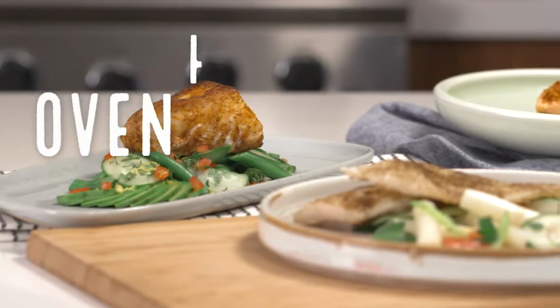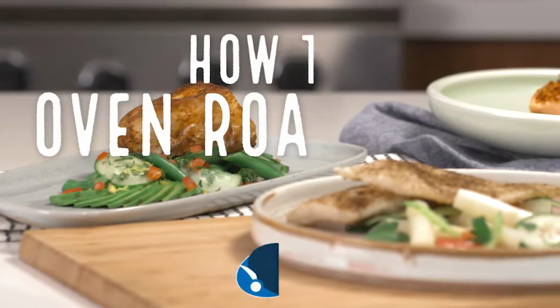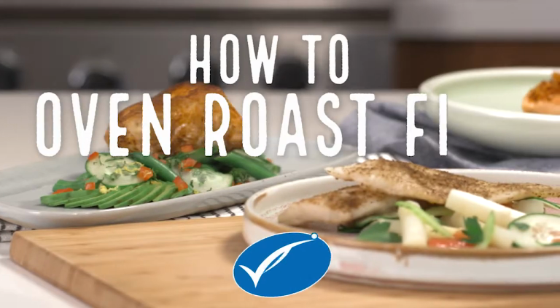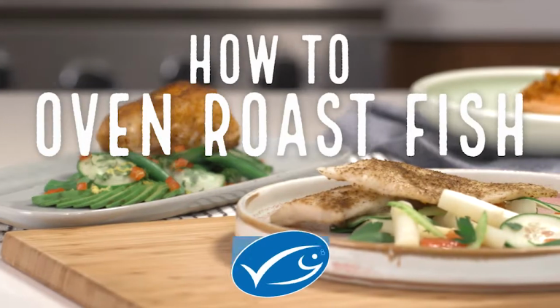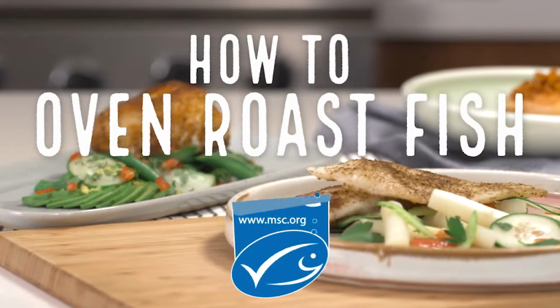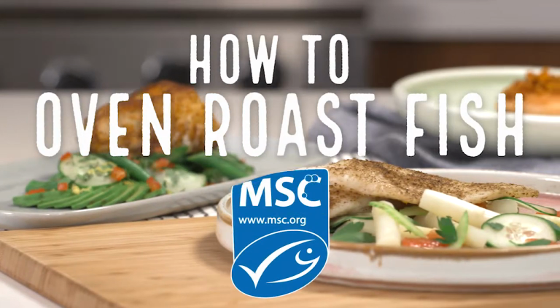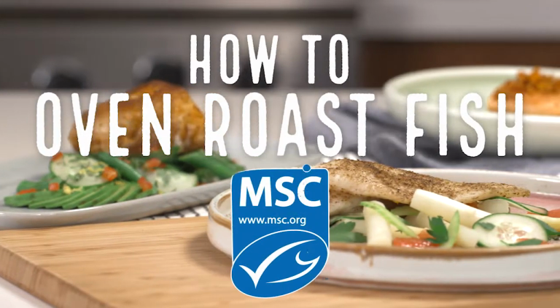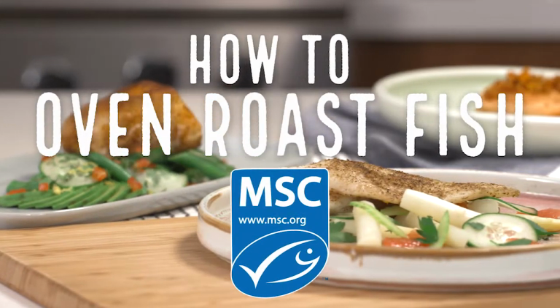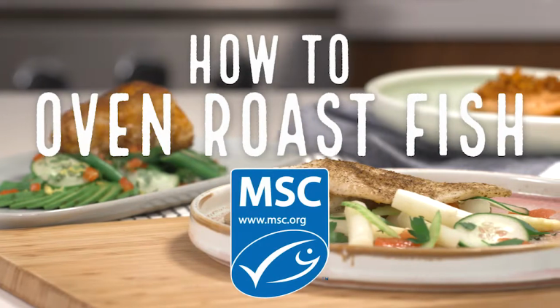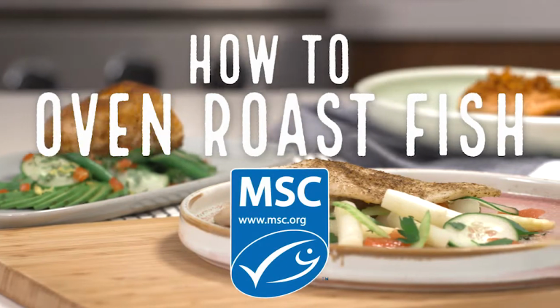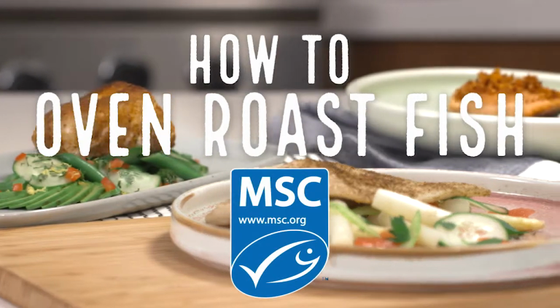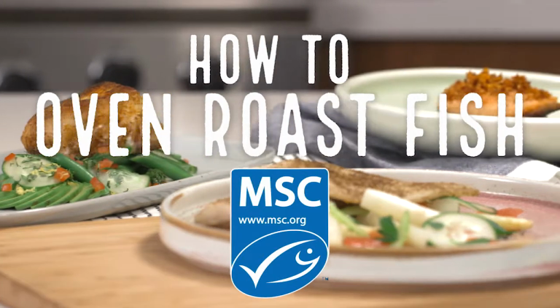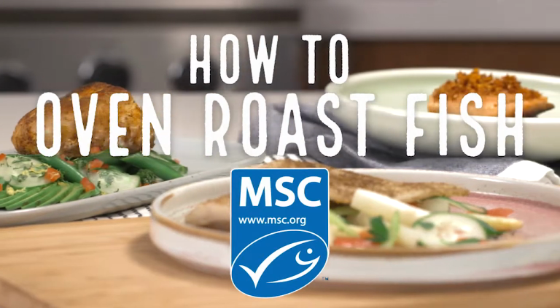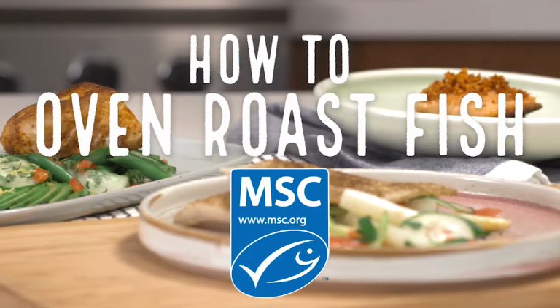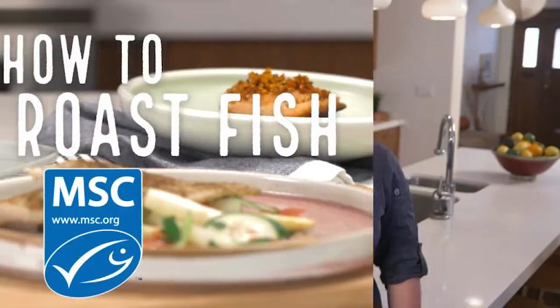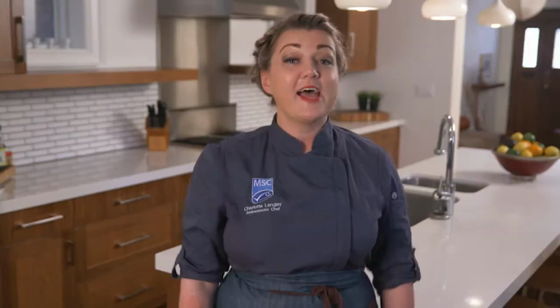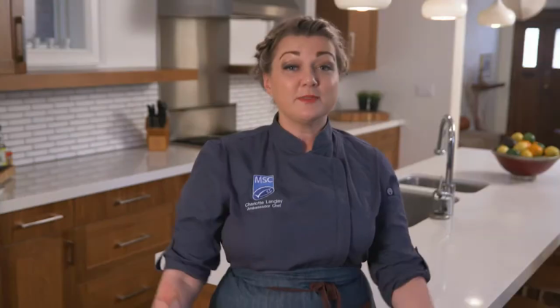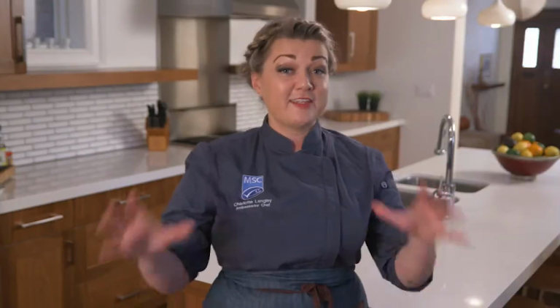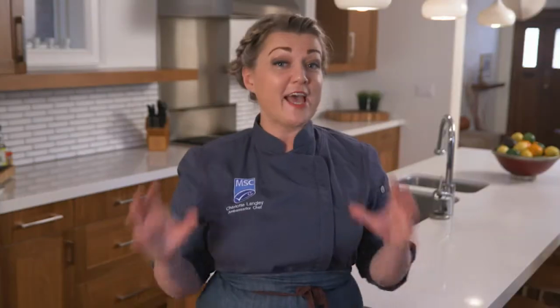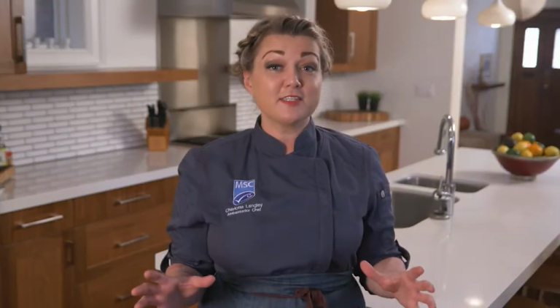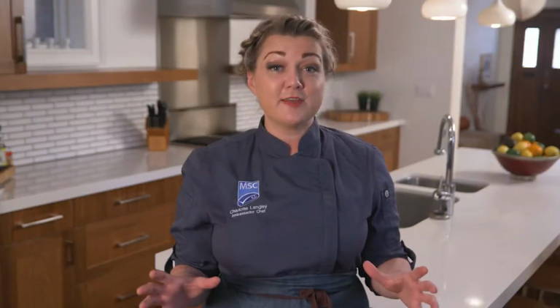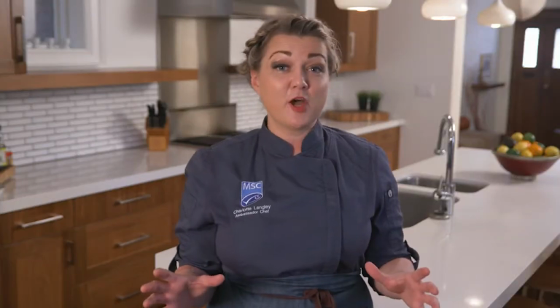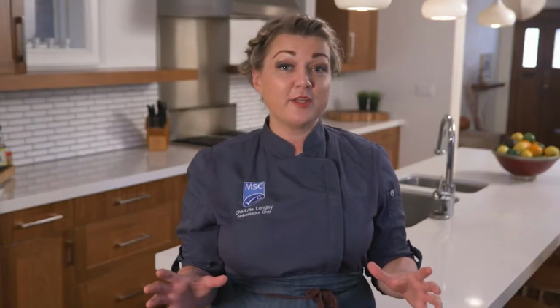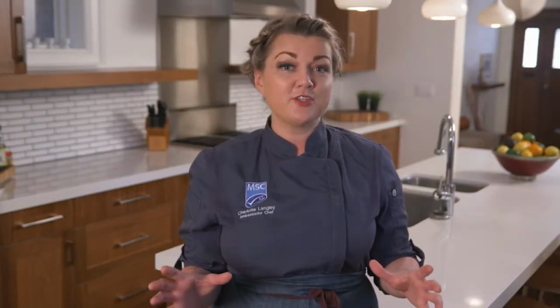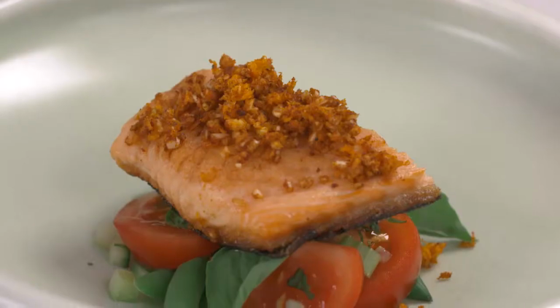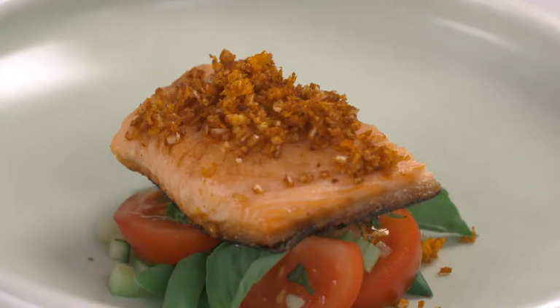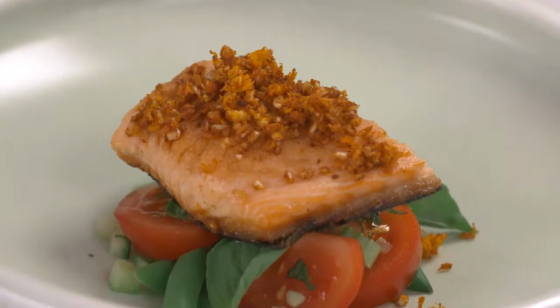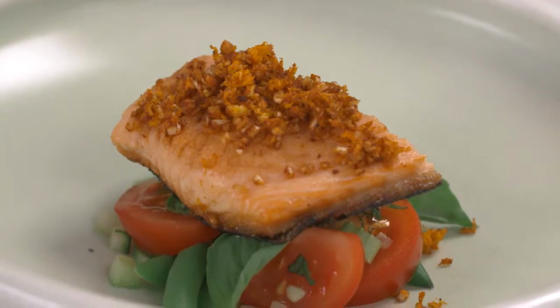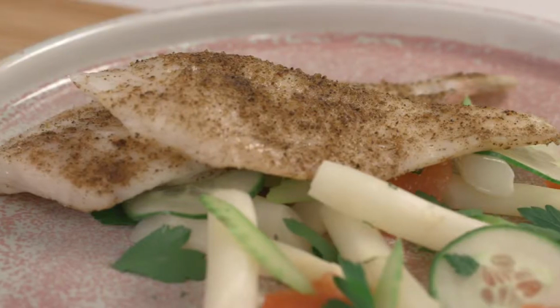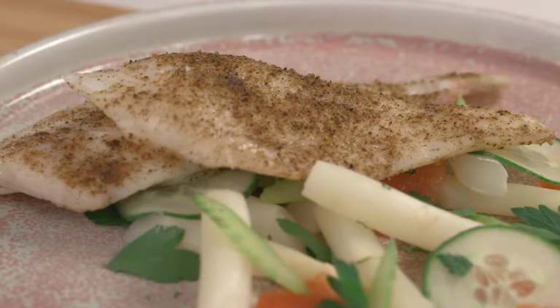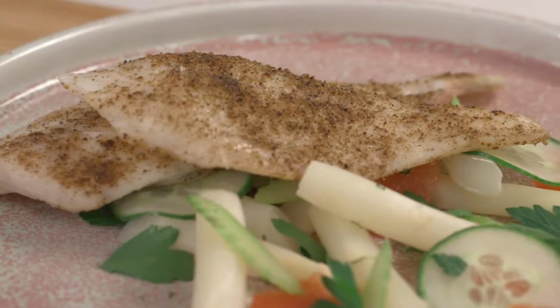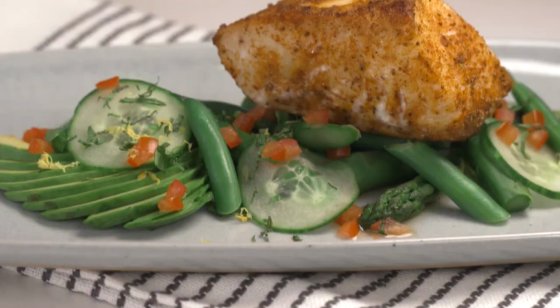Oven roasting fish is a great healthy option. Add some fantastic flavor combinations and you will have a delicious dish.